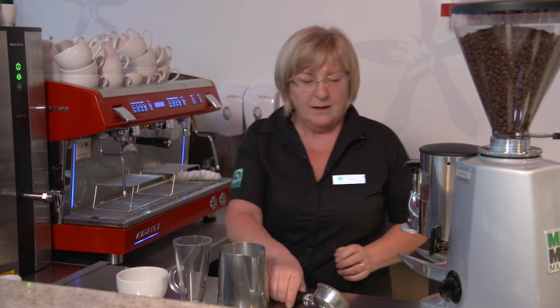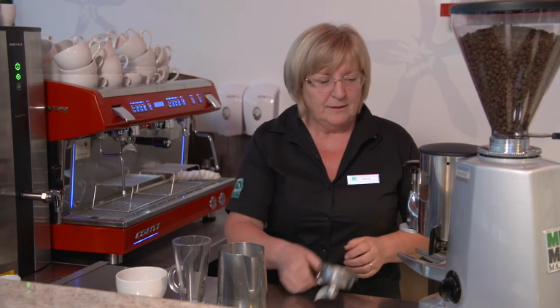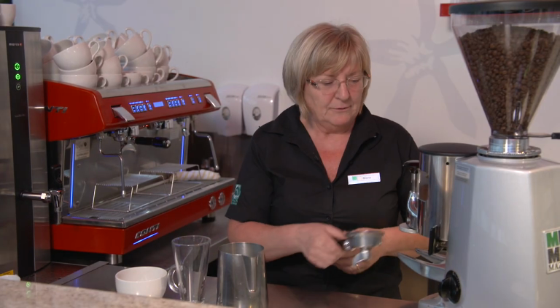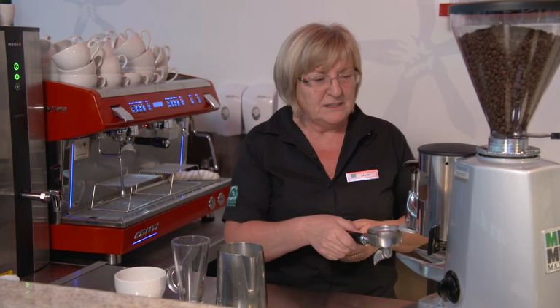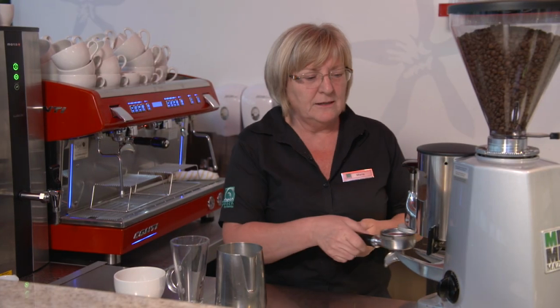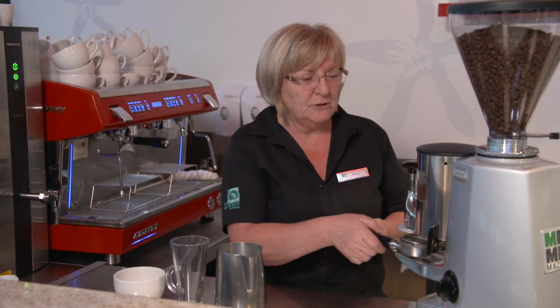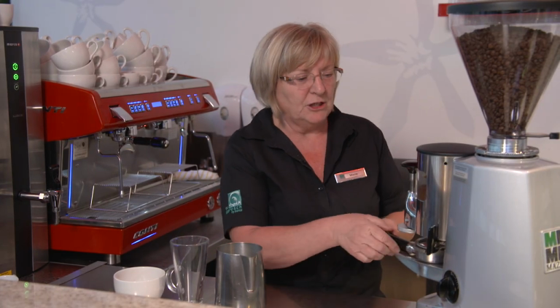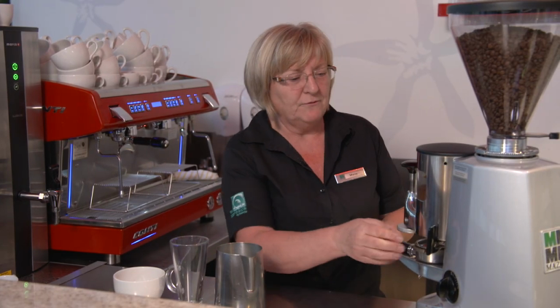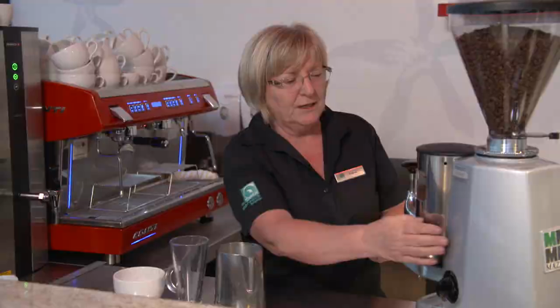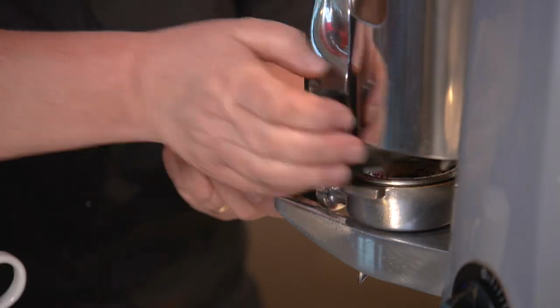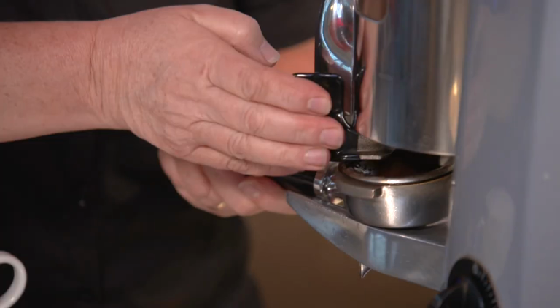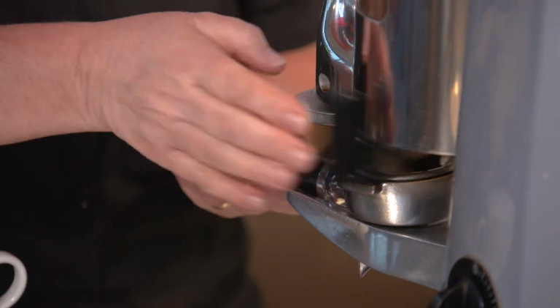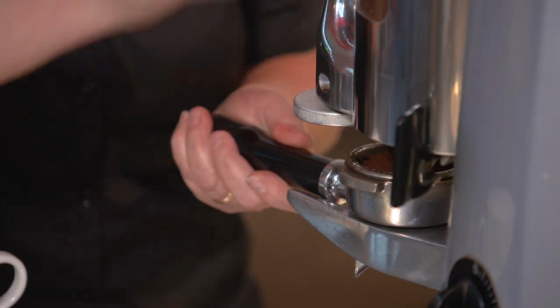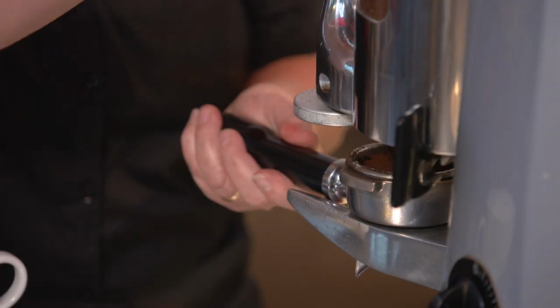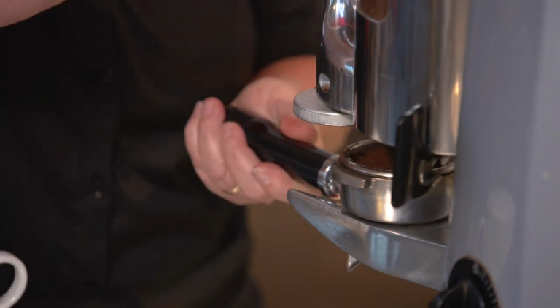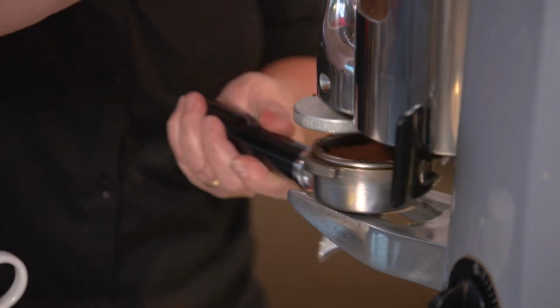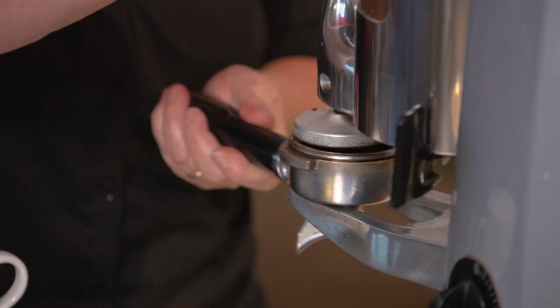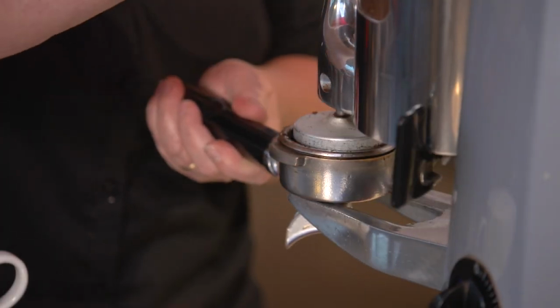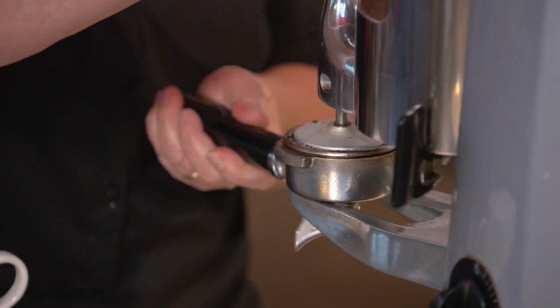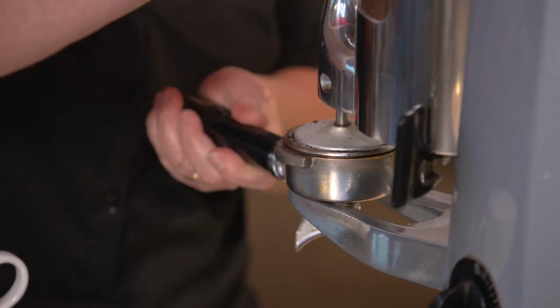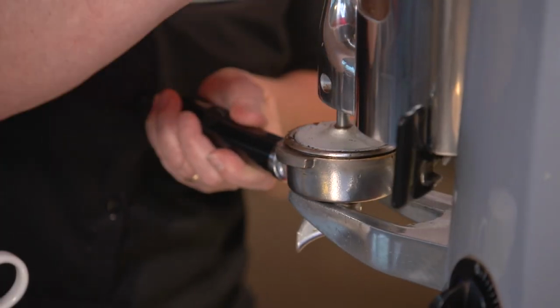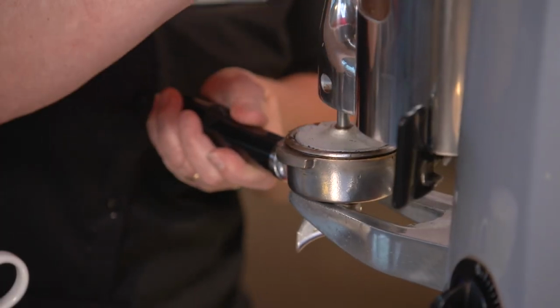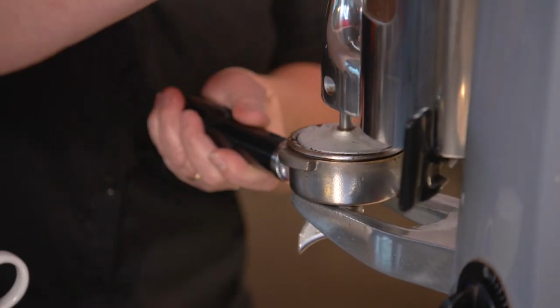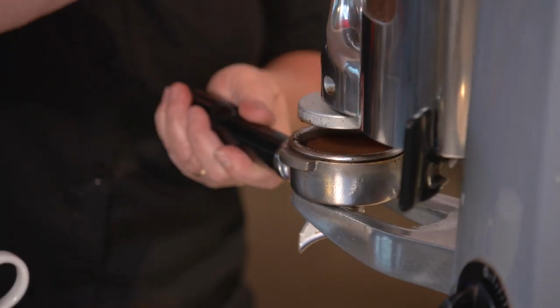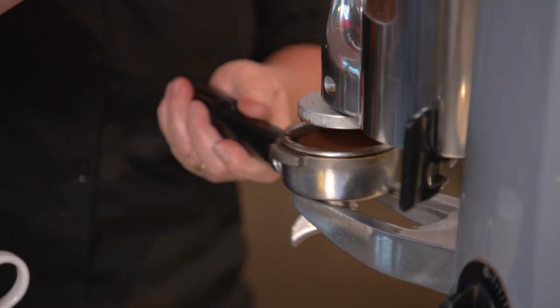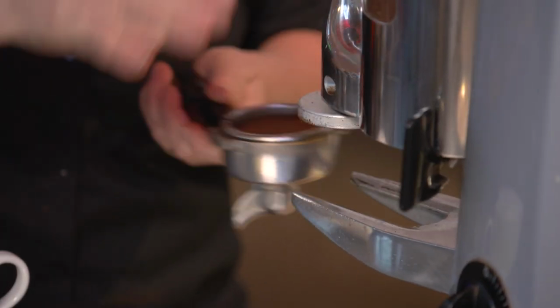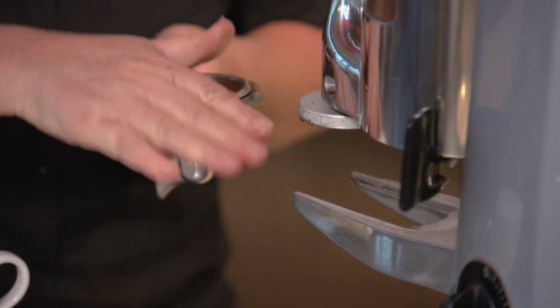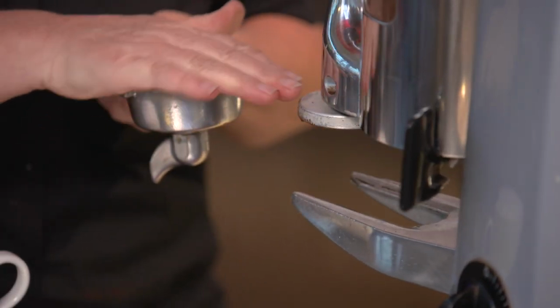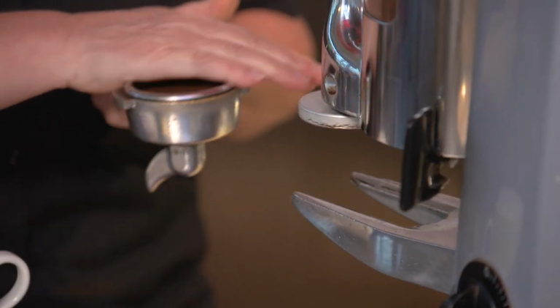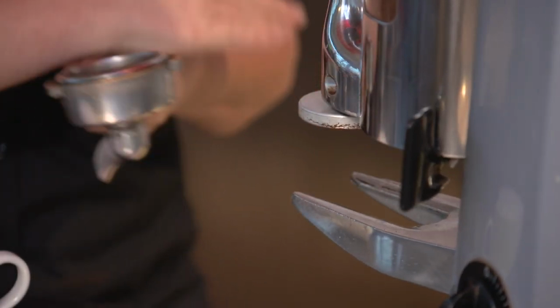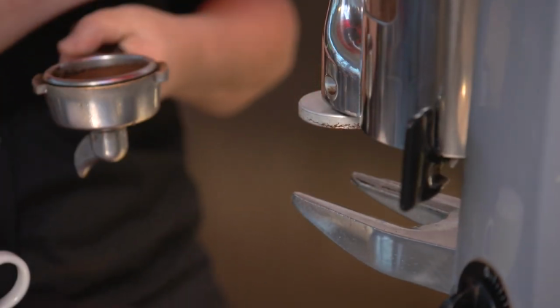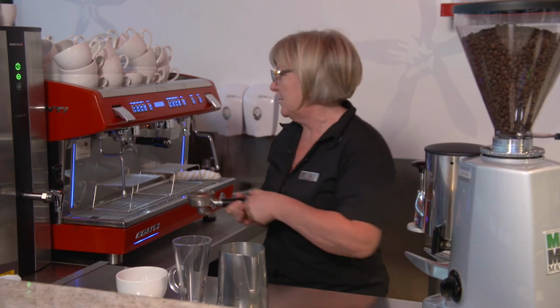Now the single shot for the latte — press it down firmly, wipe your top.